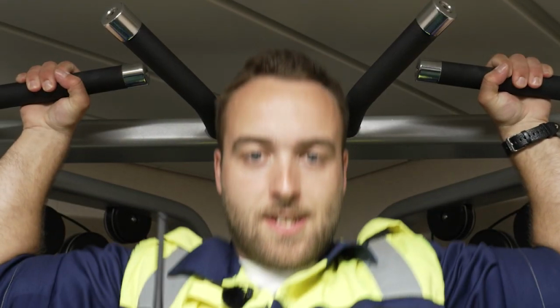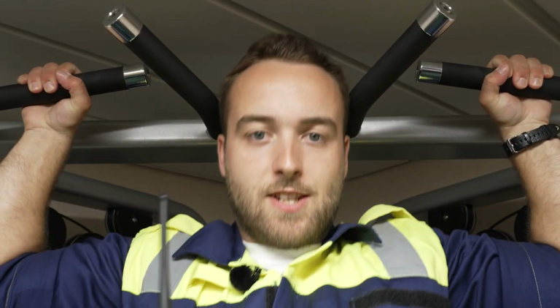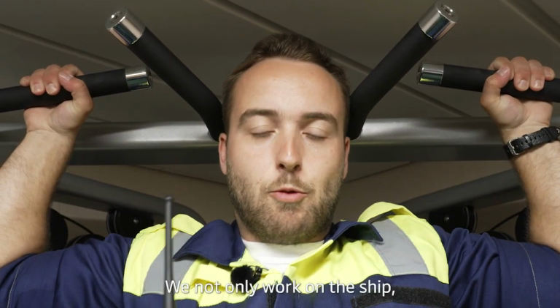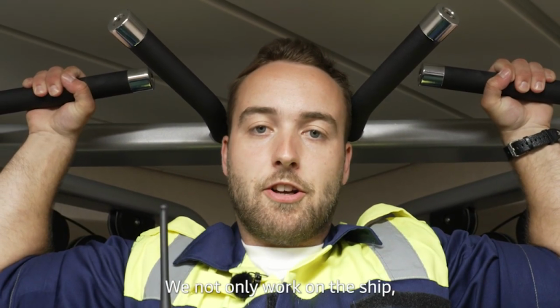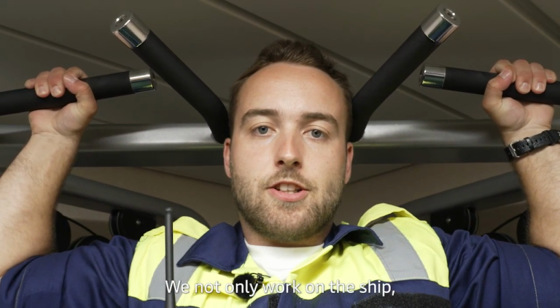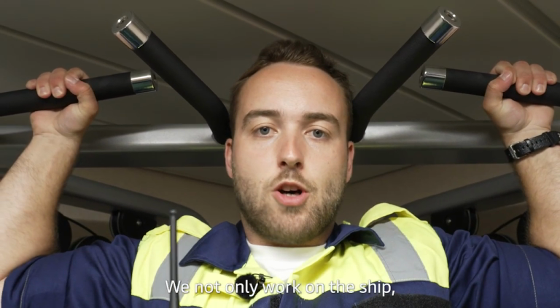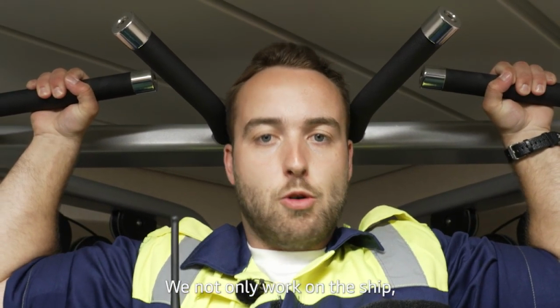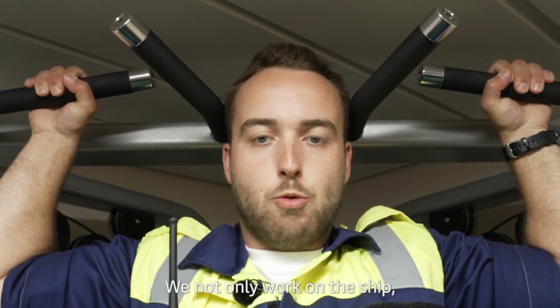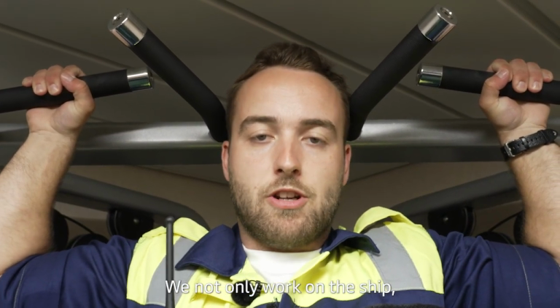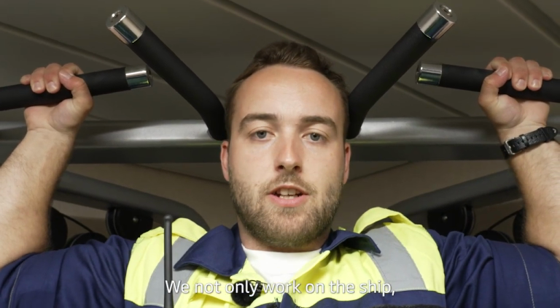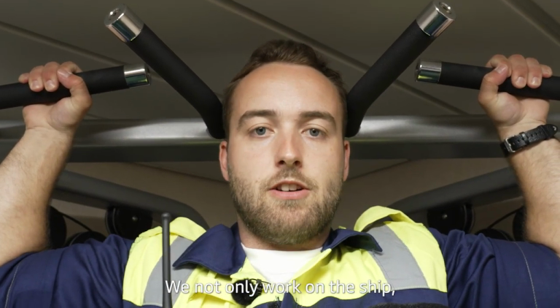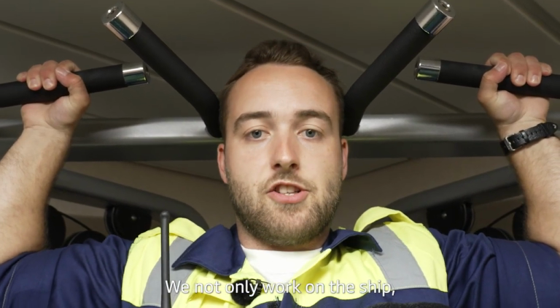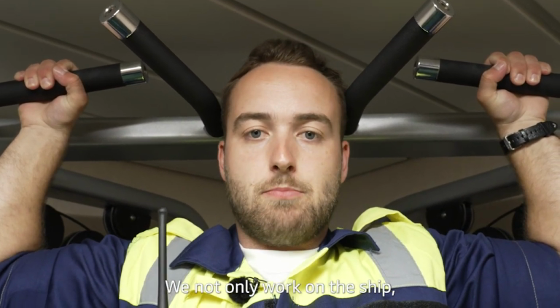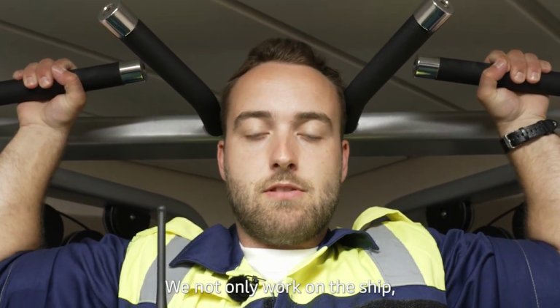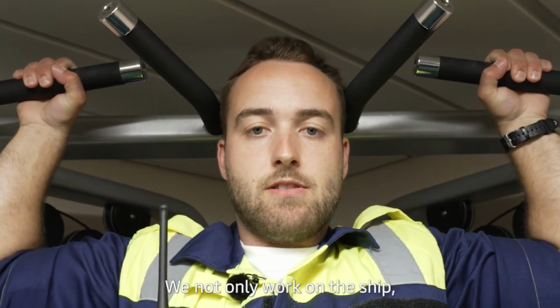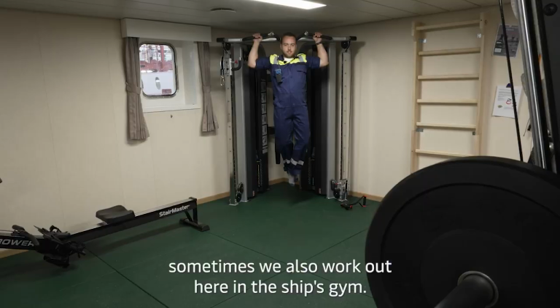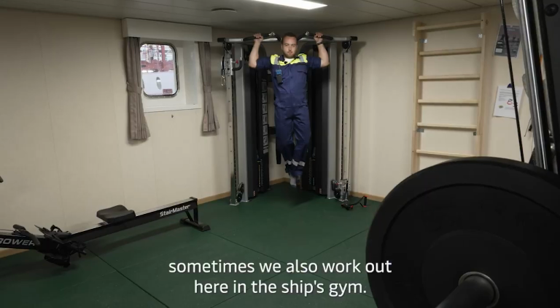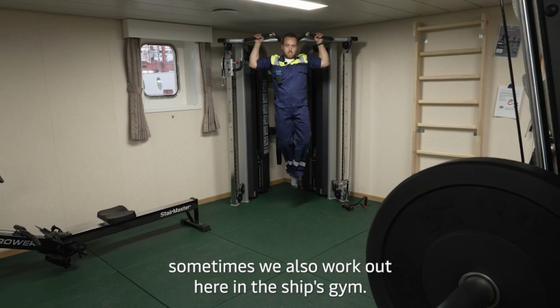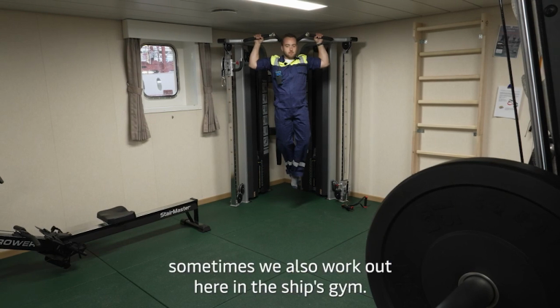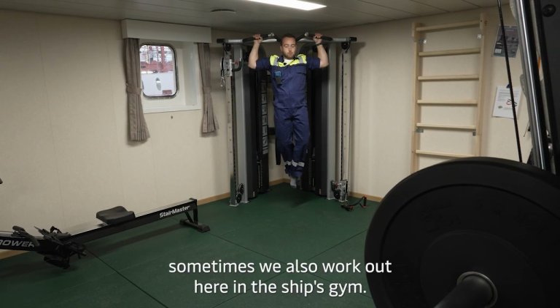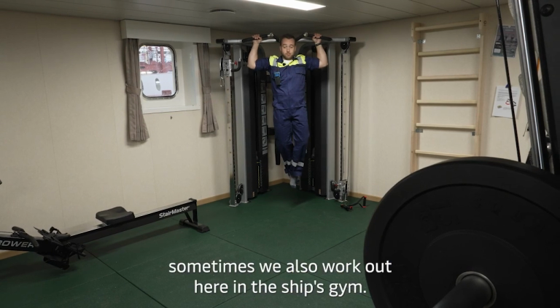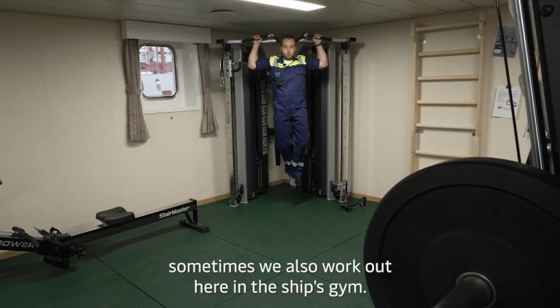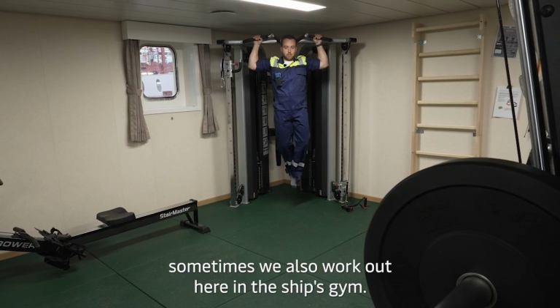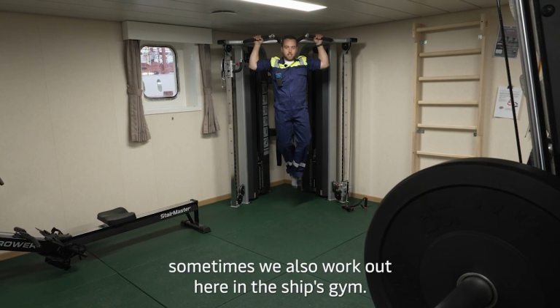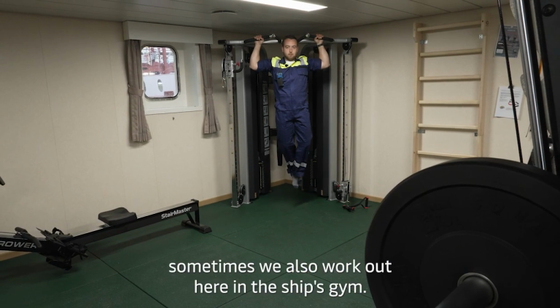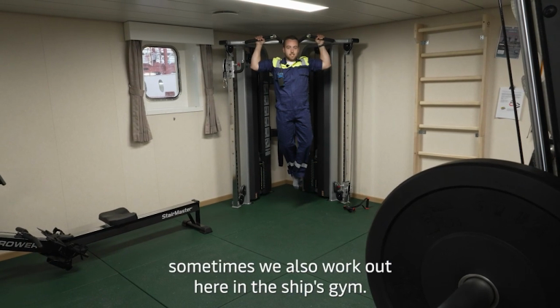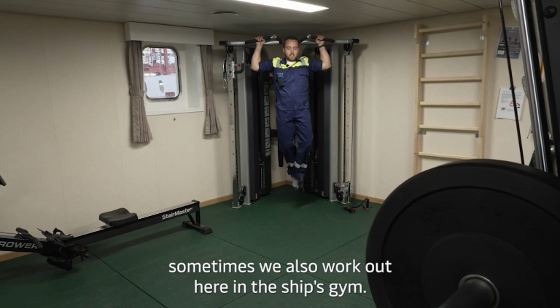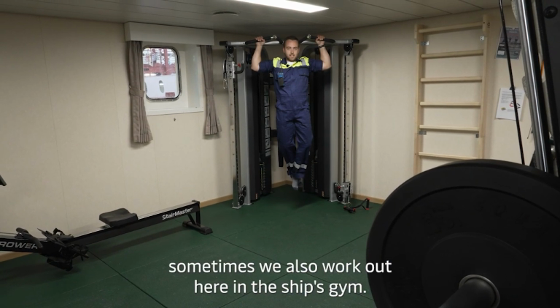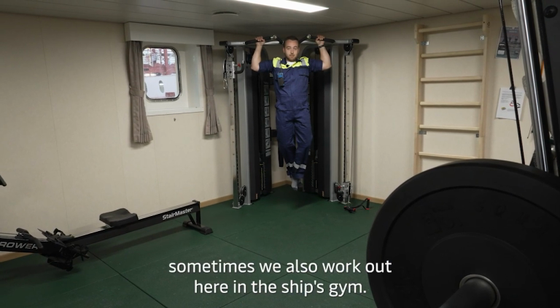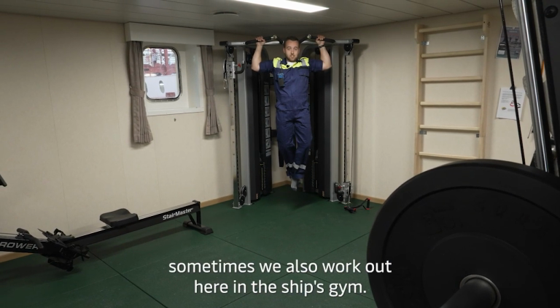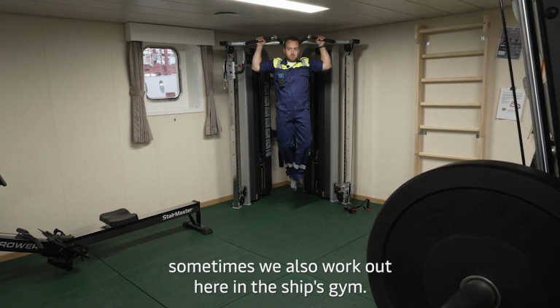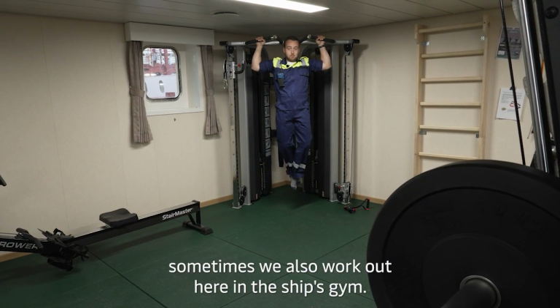We are not only working on the ship — sometimes we are also working out here in the ship's gym.